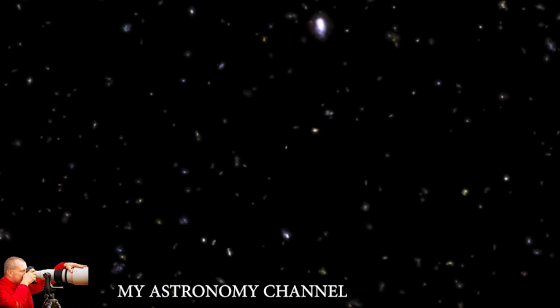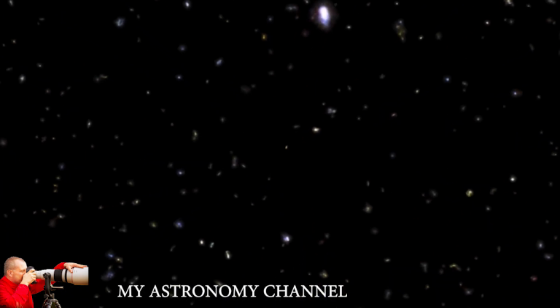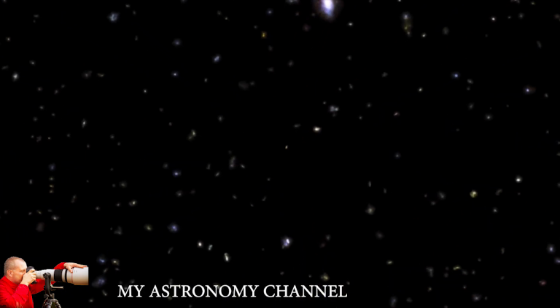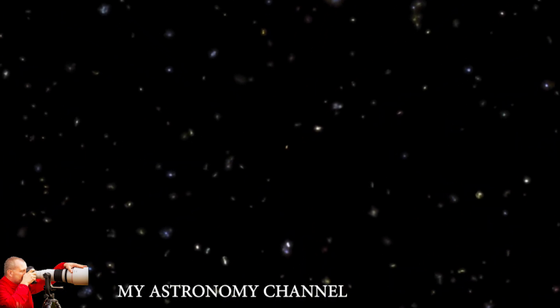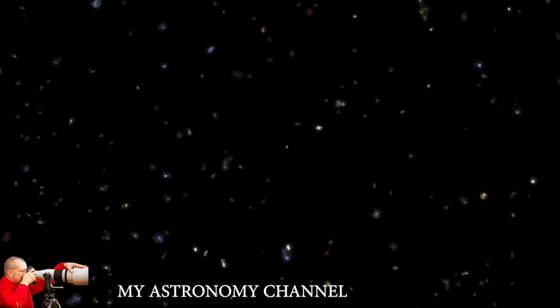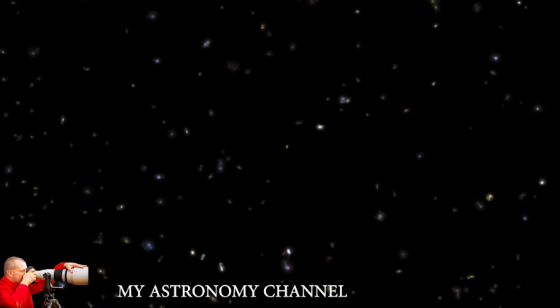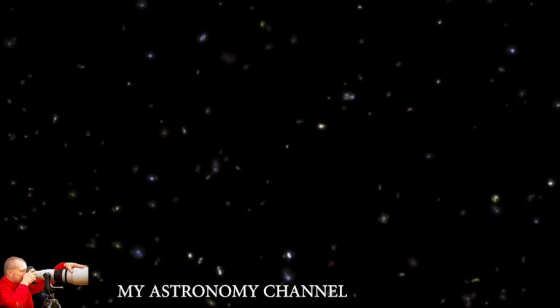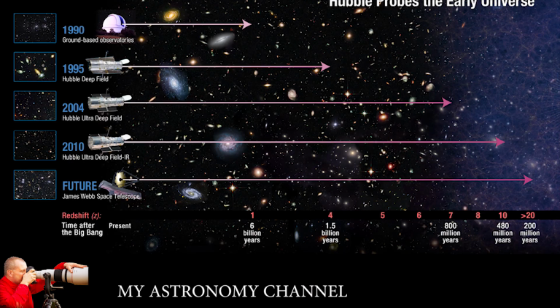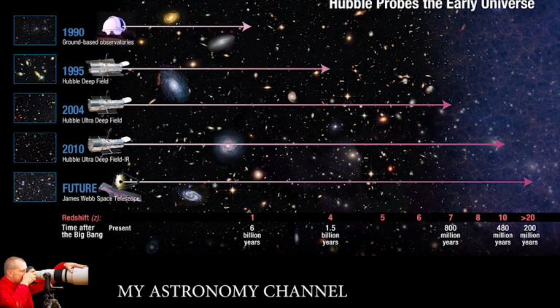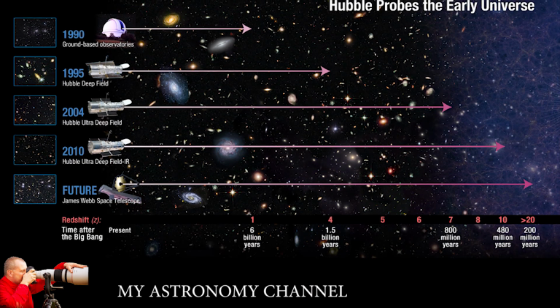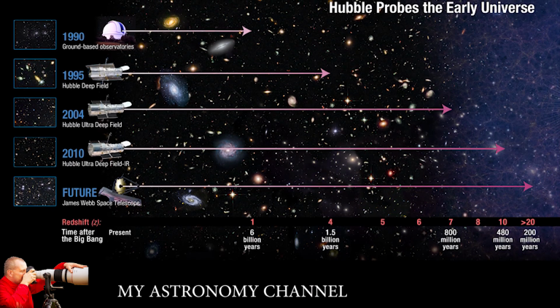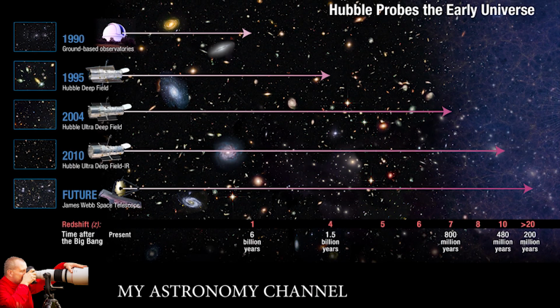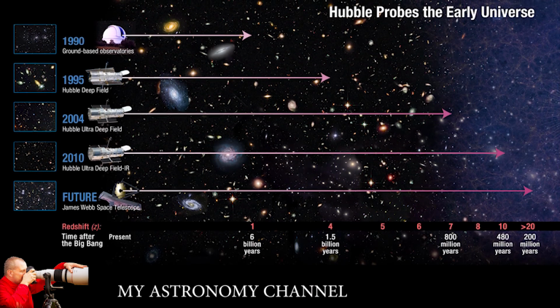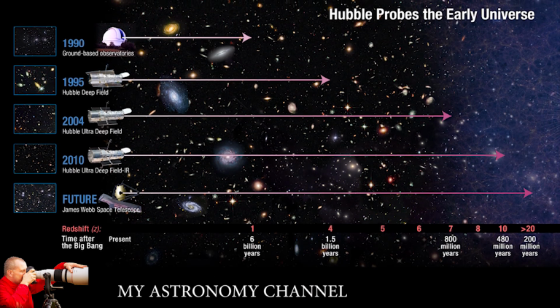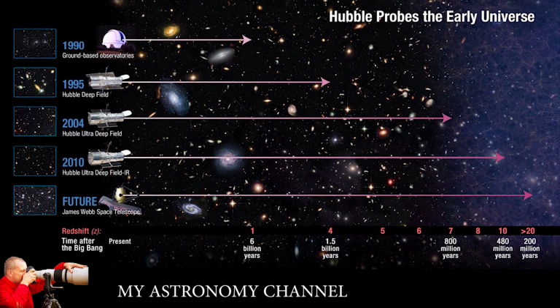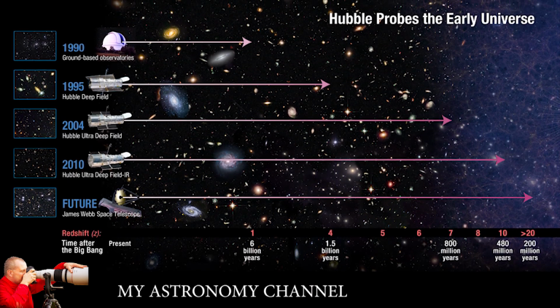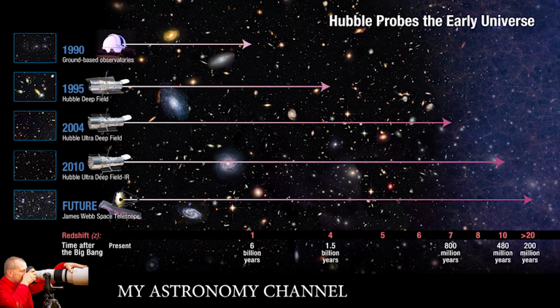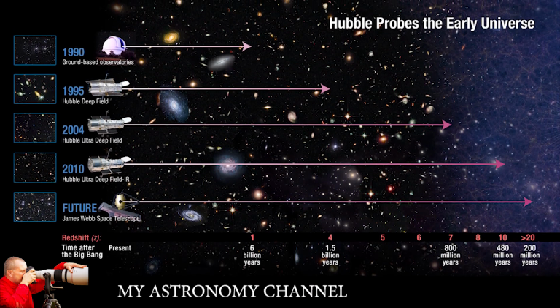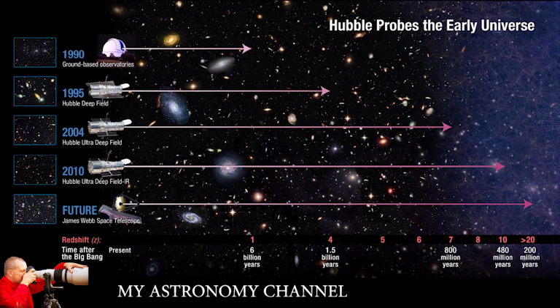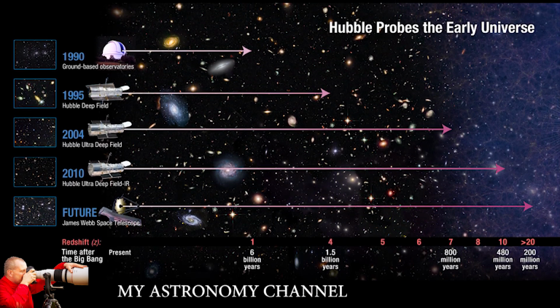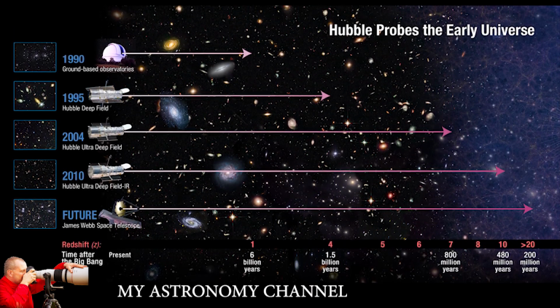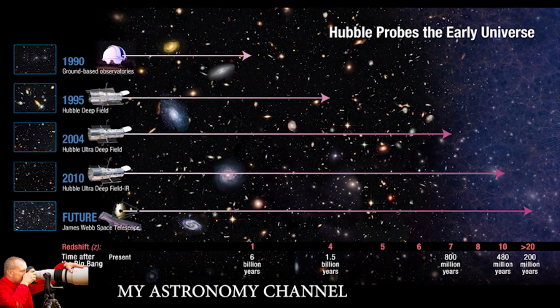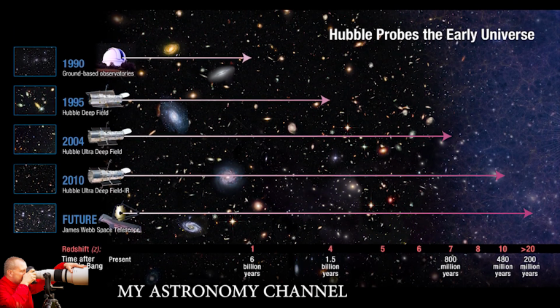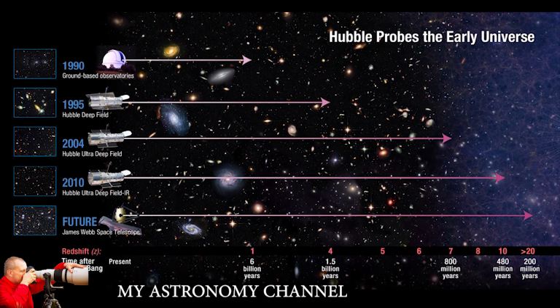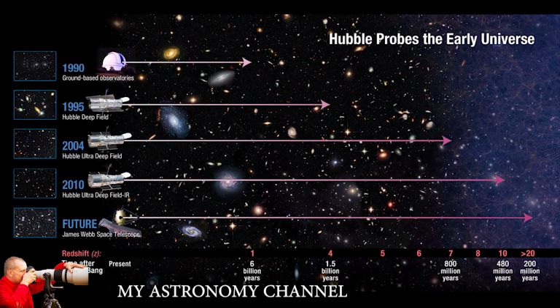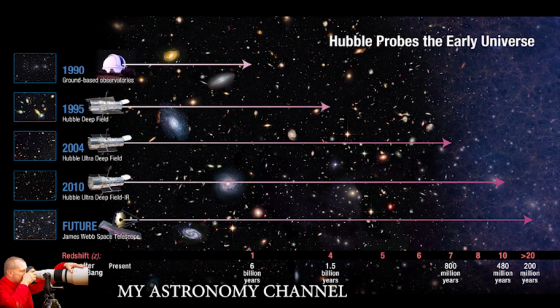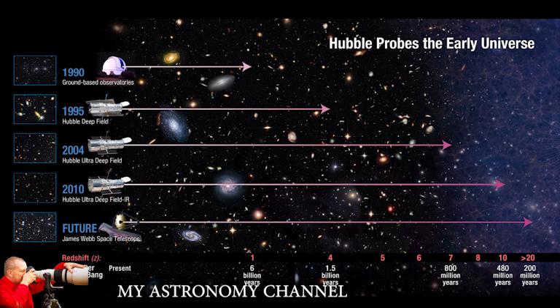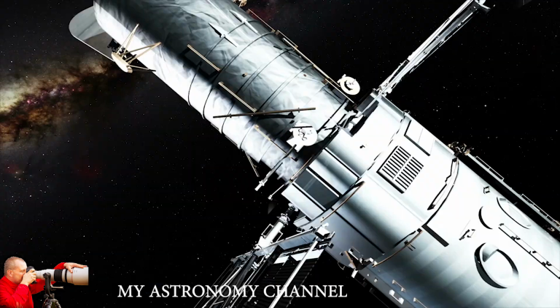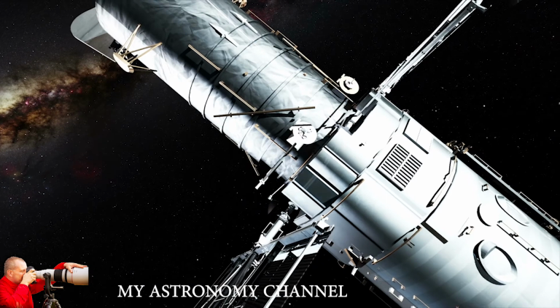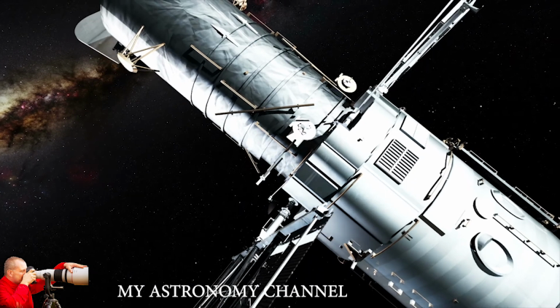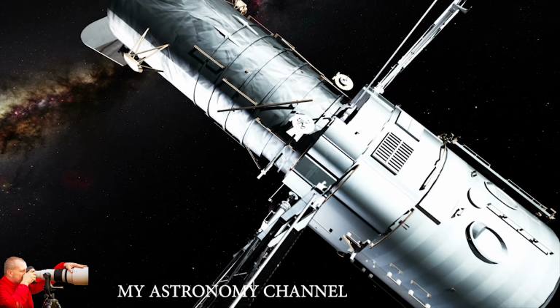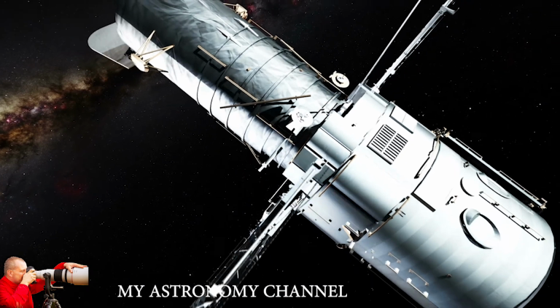Objects in this image are up to 13 billion light-years from Earth, and it reveals a comprehensive timeline for the universe.